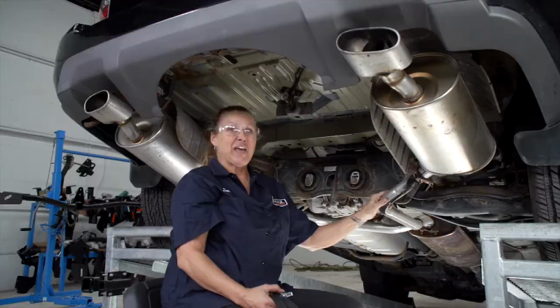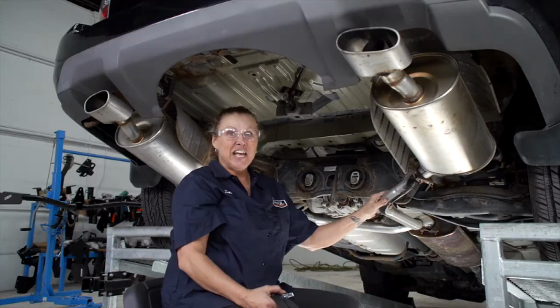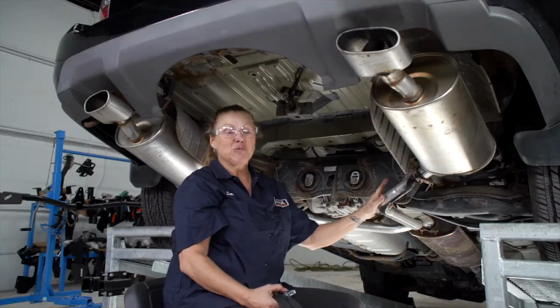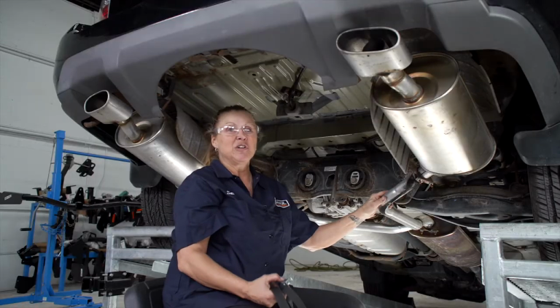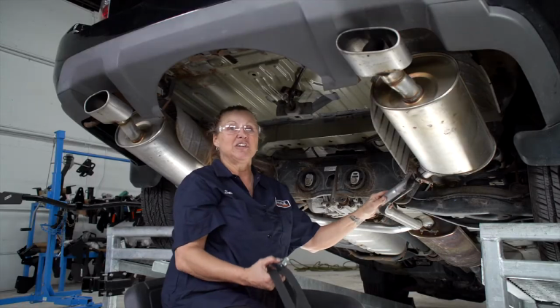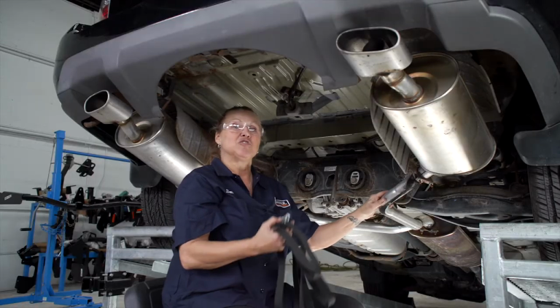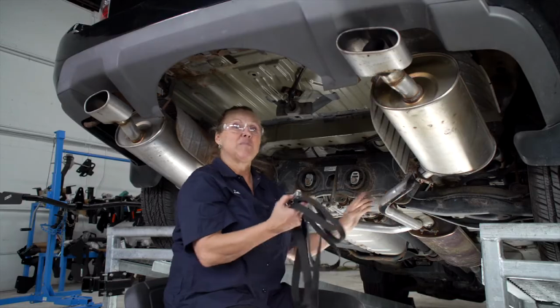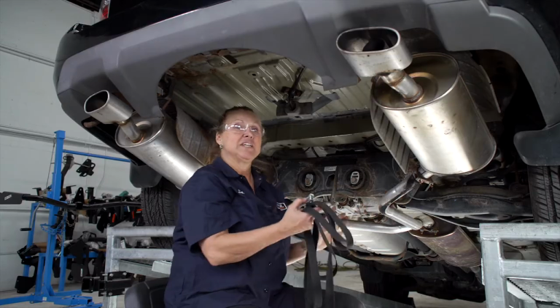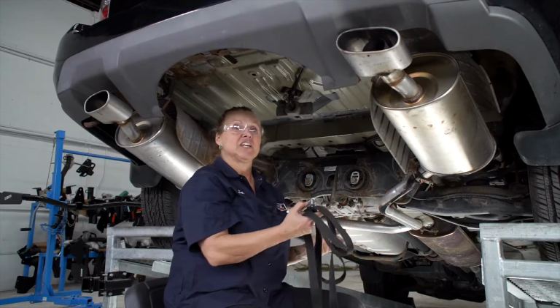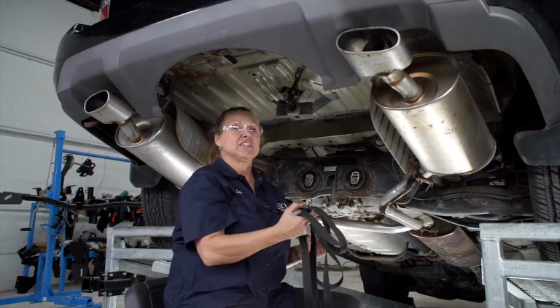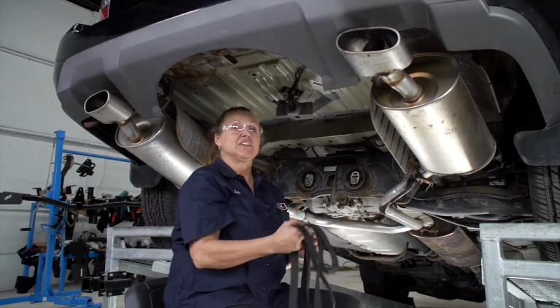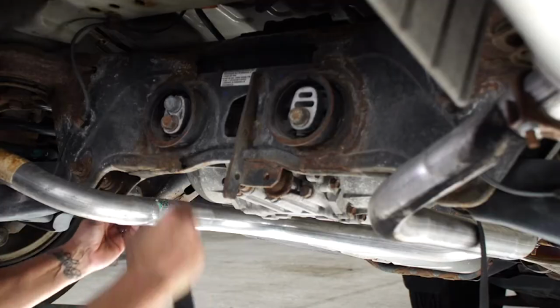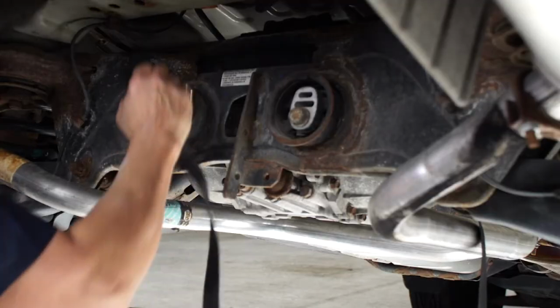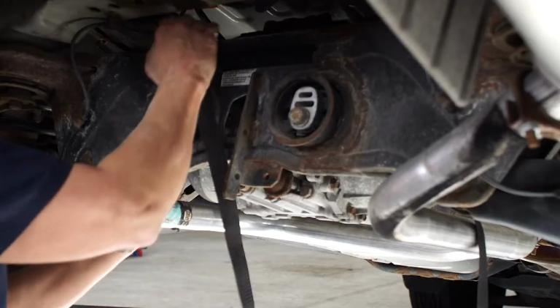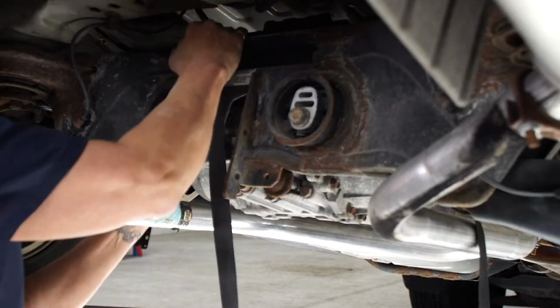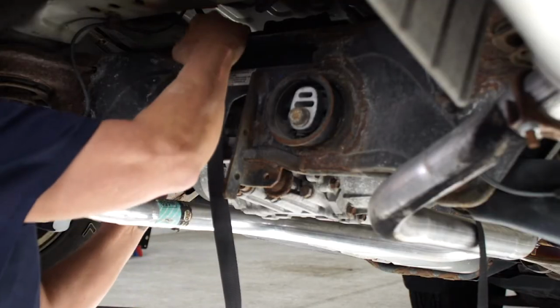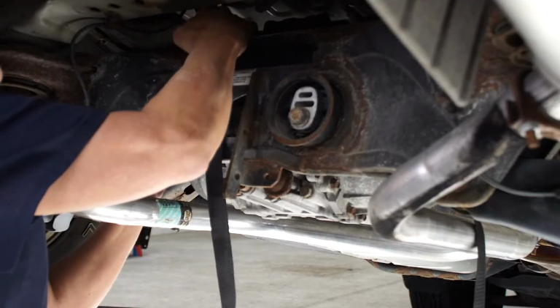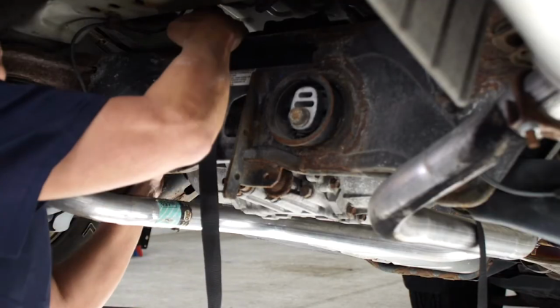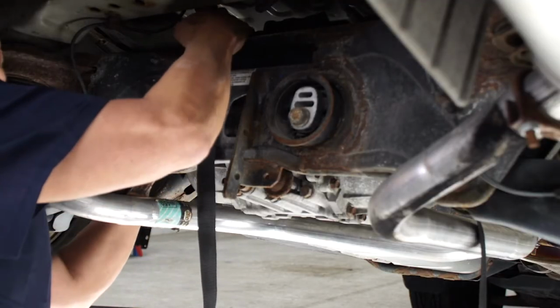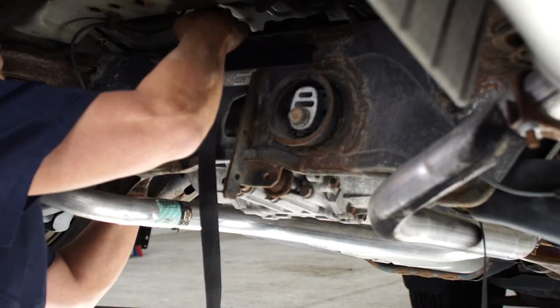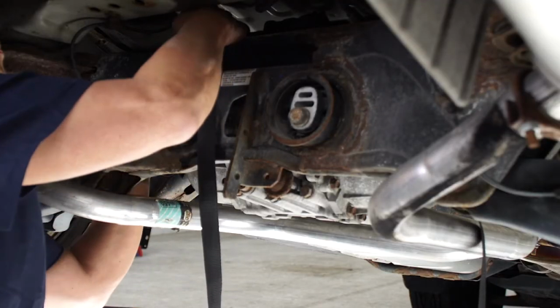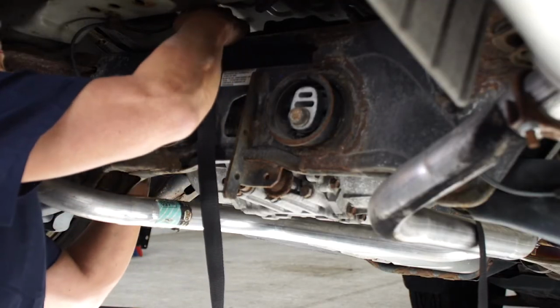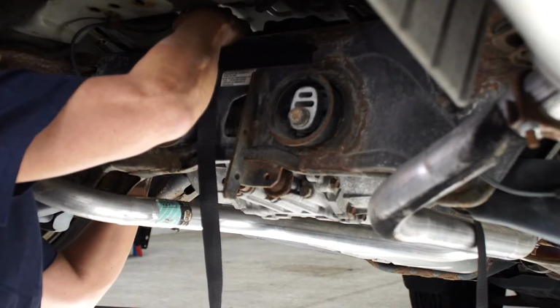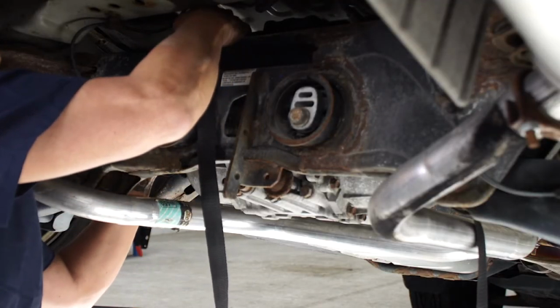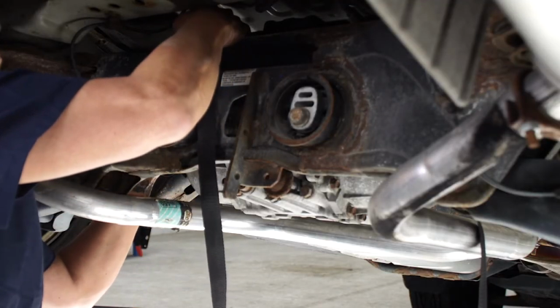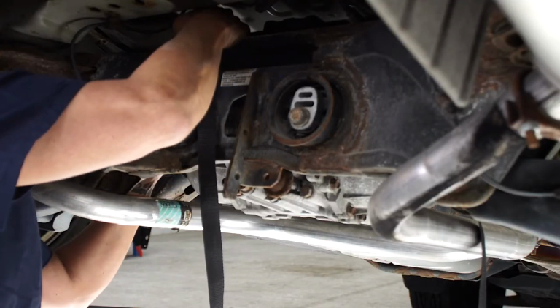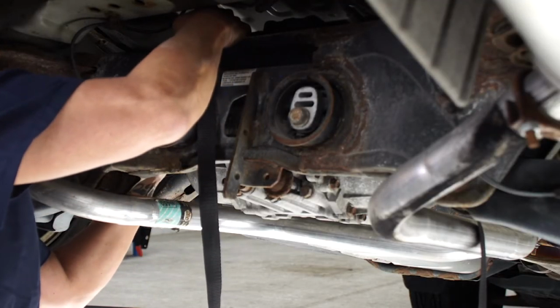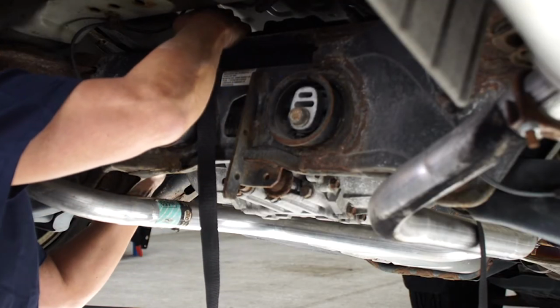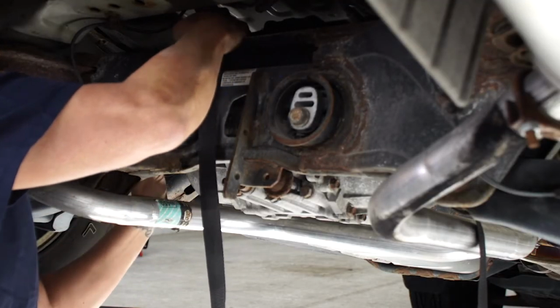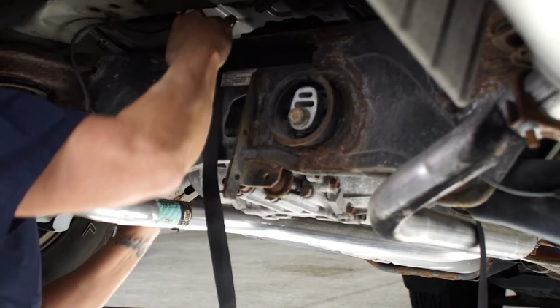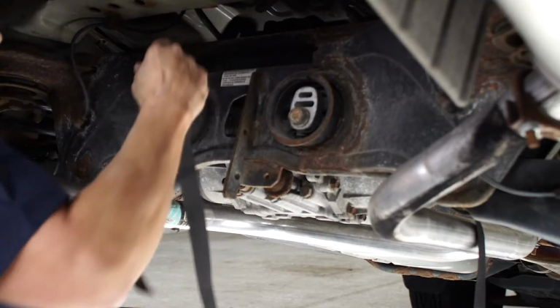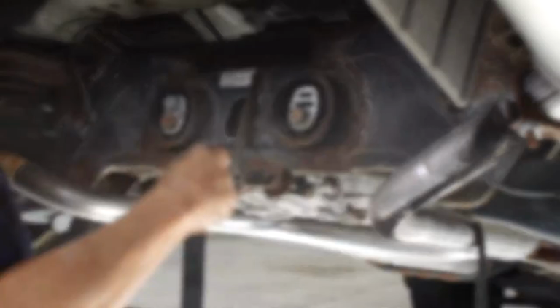Next we're going to drop the exhaust, but before we do that we're going to secure it with this ratchet strap around the rear end here.